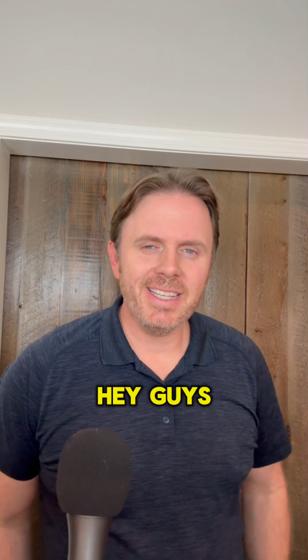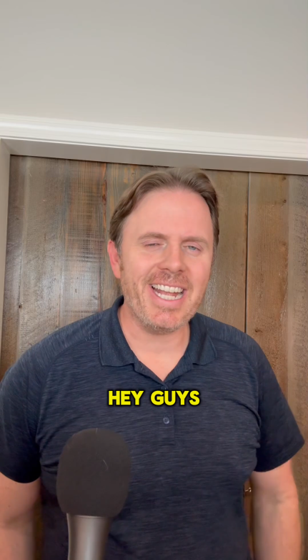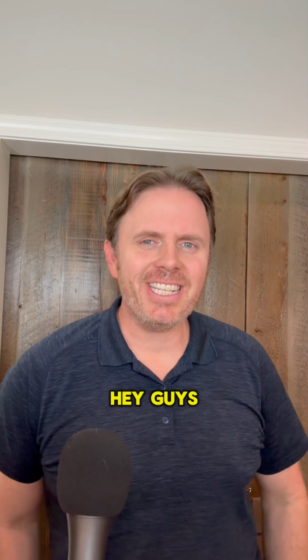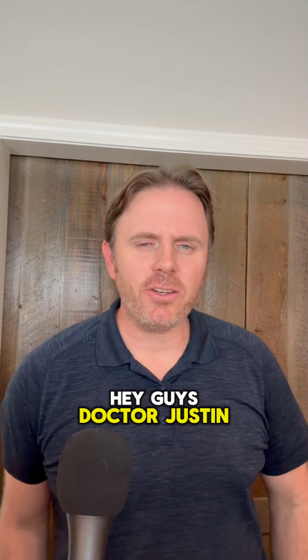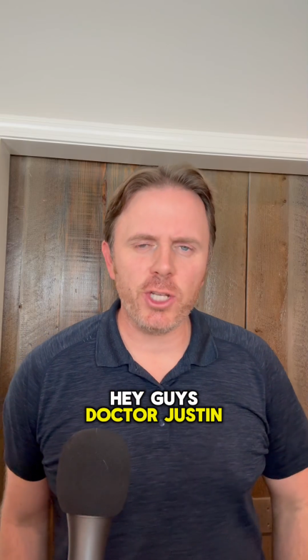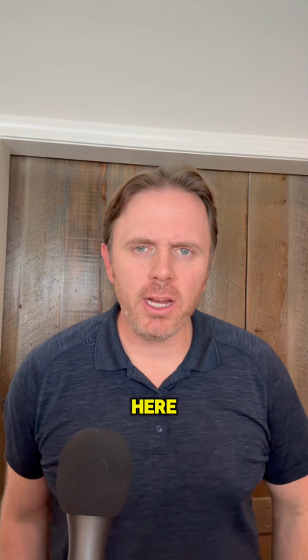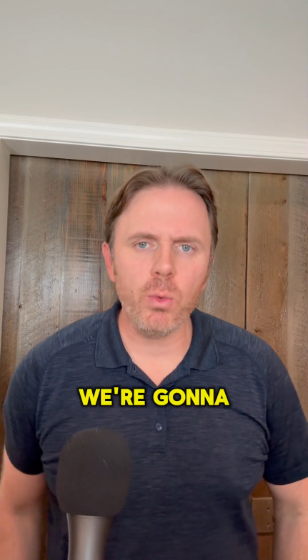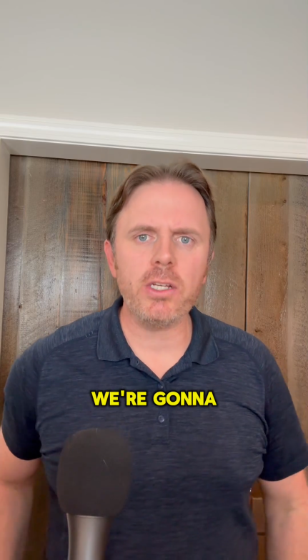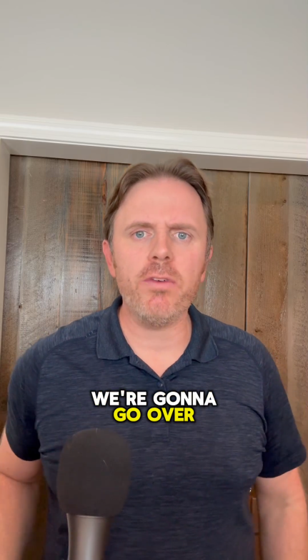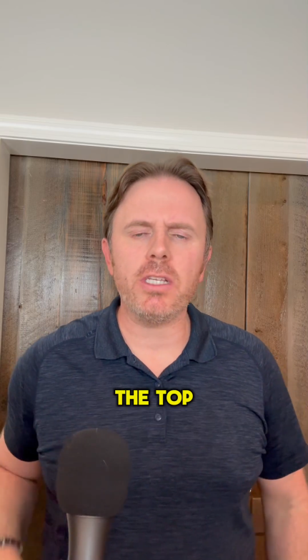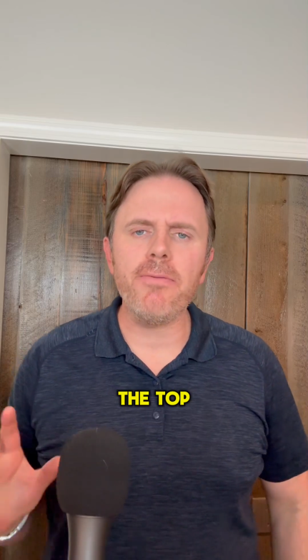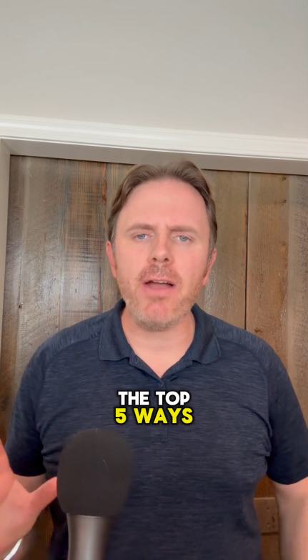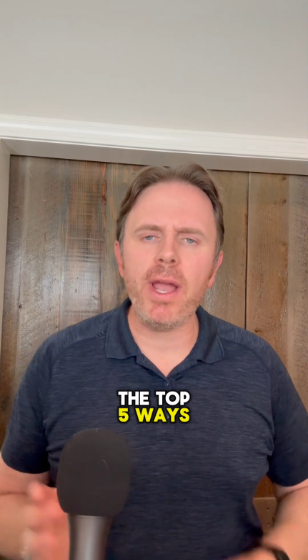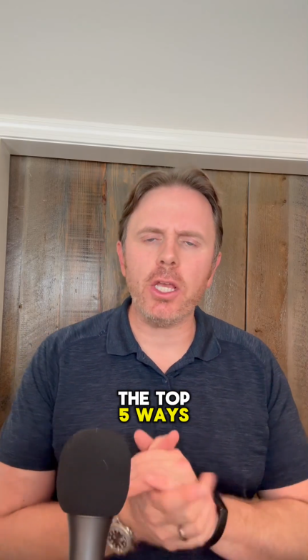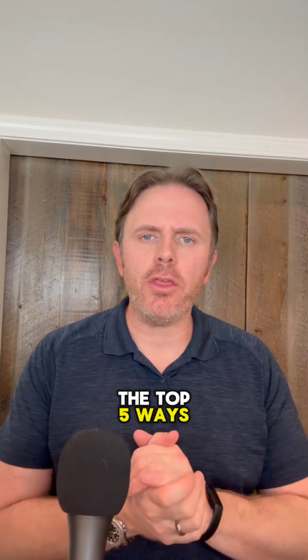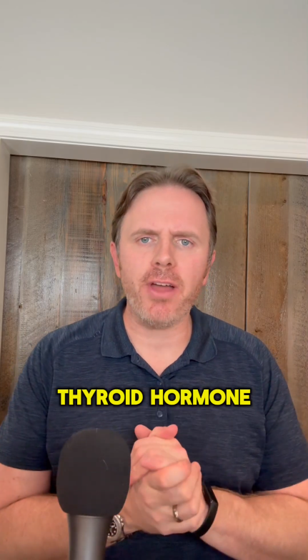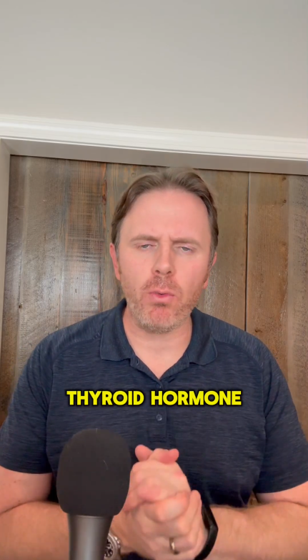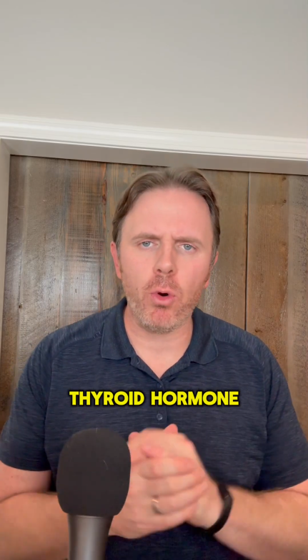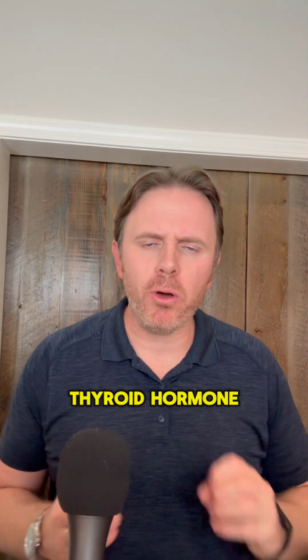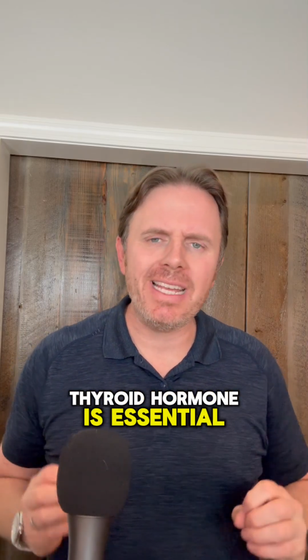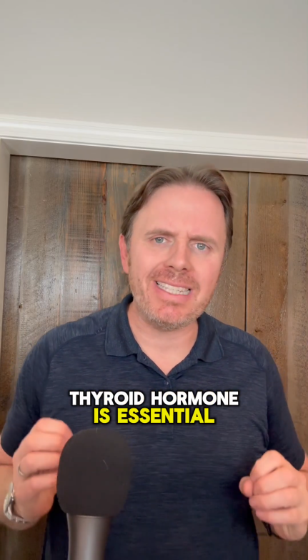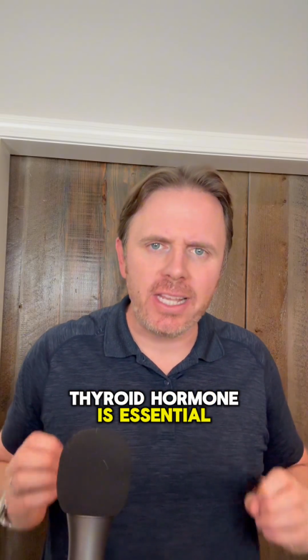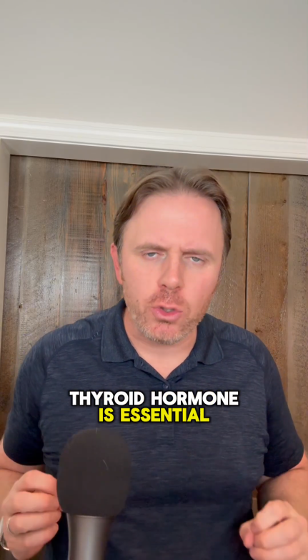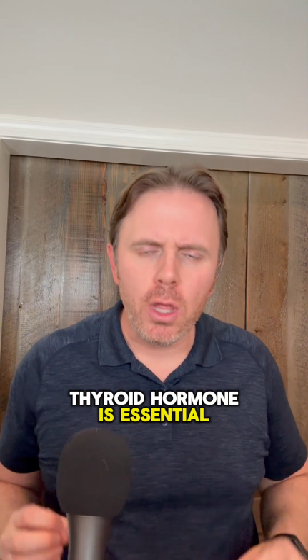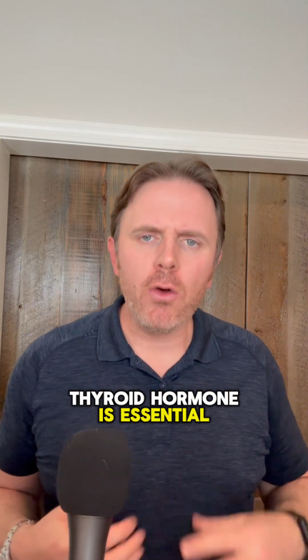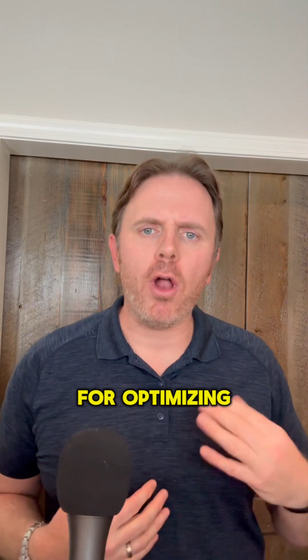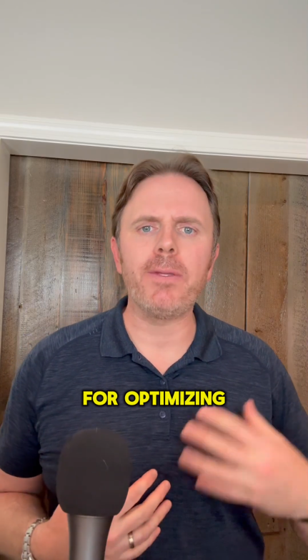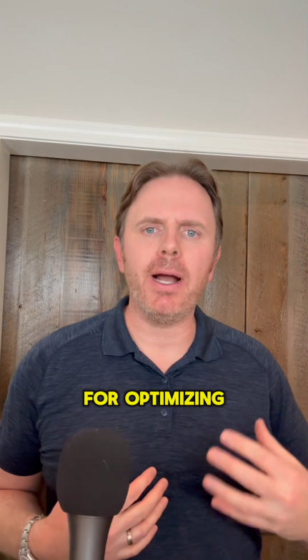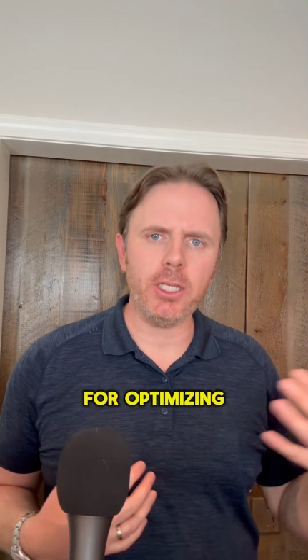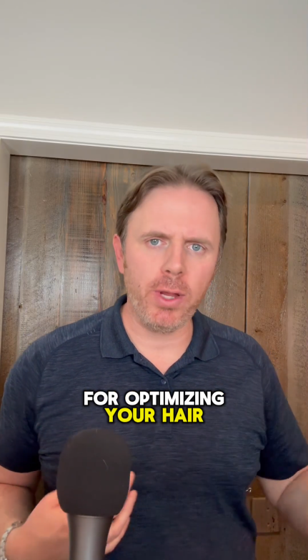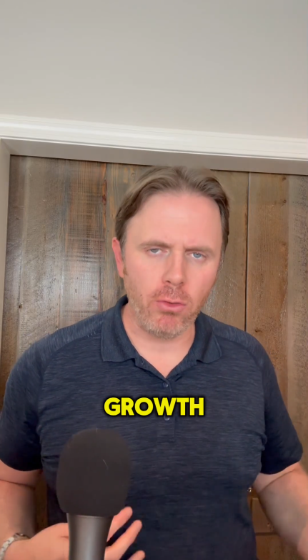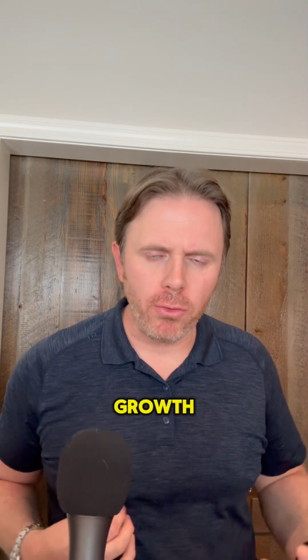Hey guys, Dr. J here. We're going to go over the top five ways thyroid hormone is essential for optimizing your hair growth.